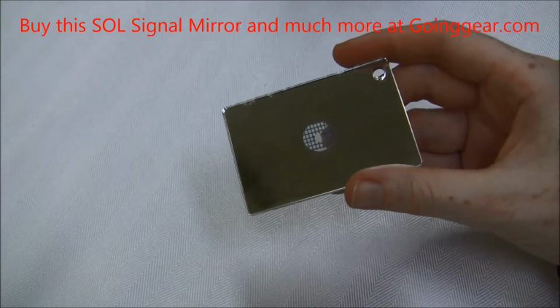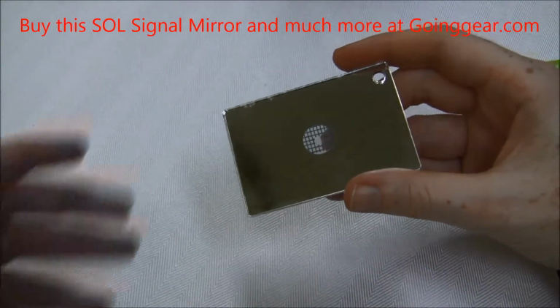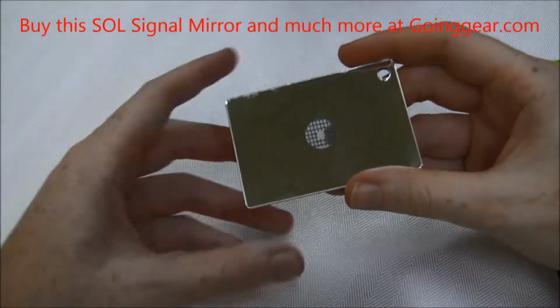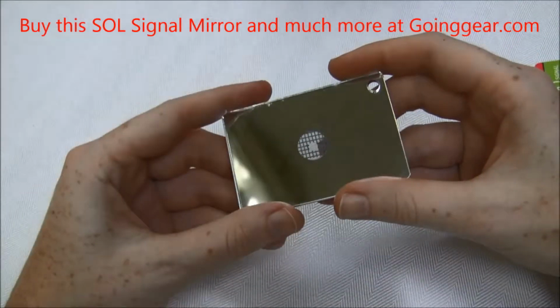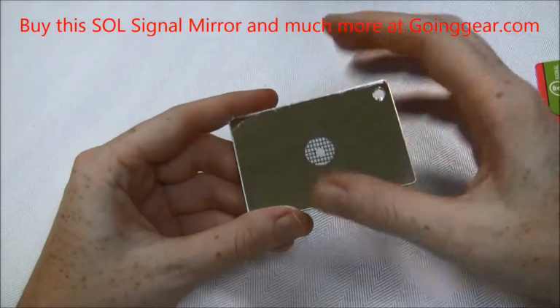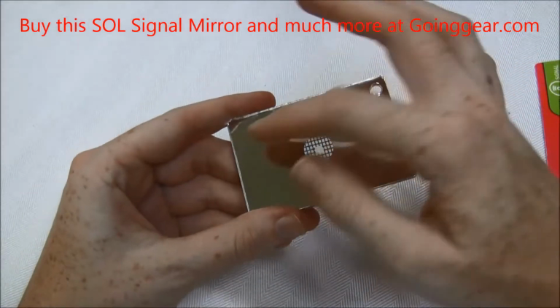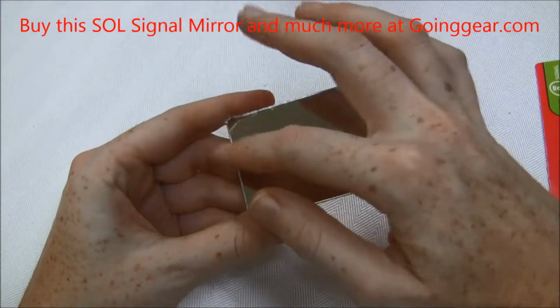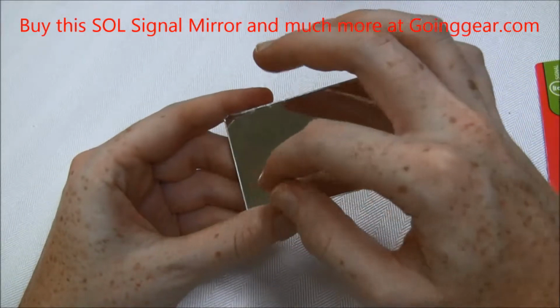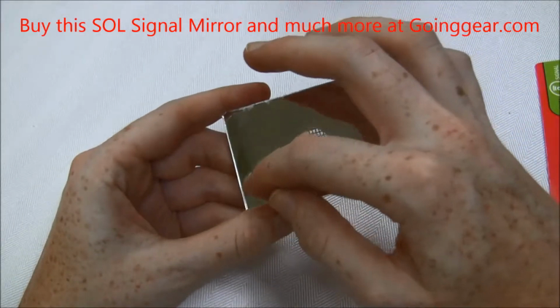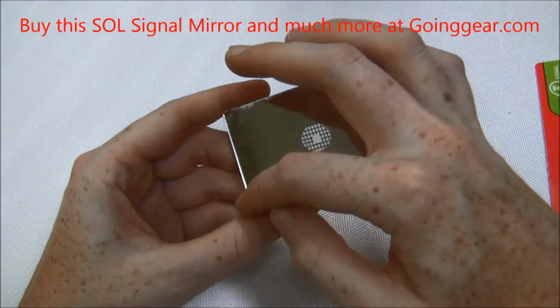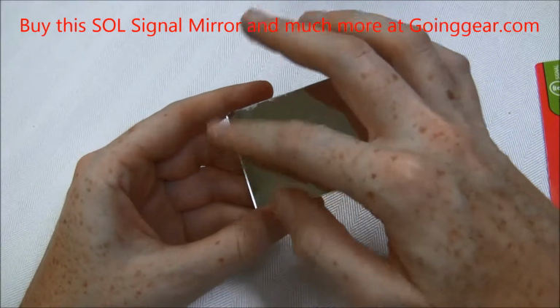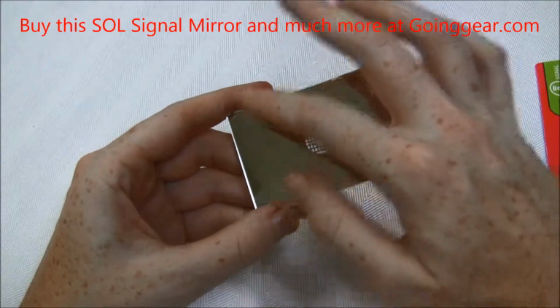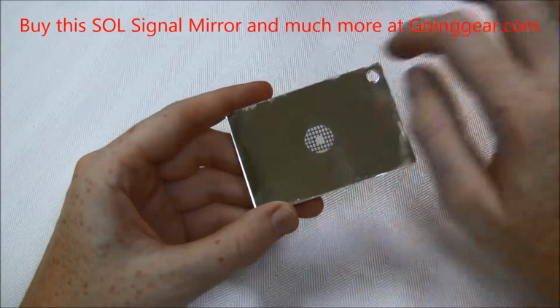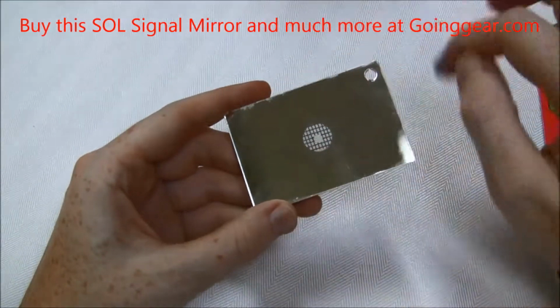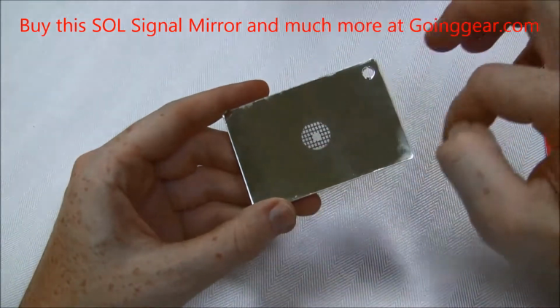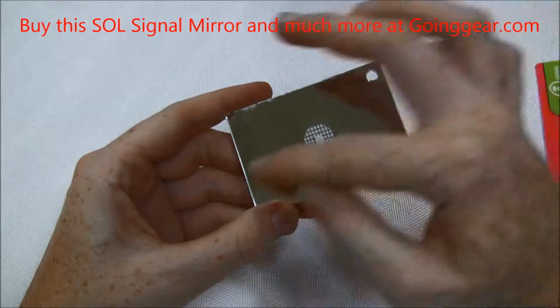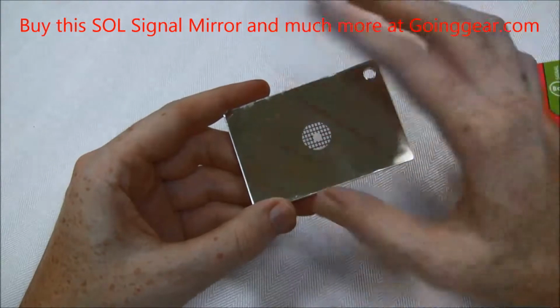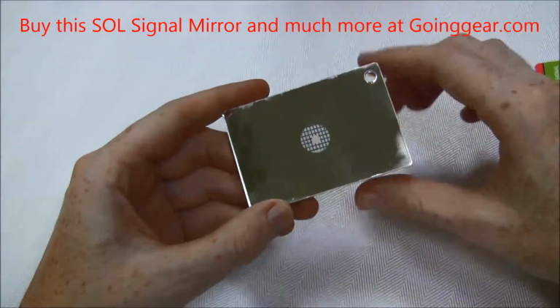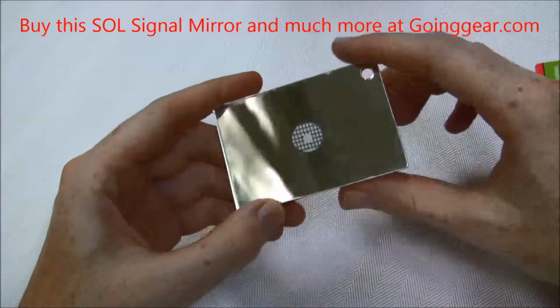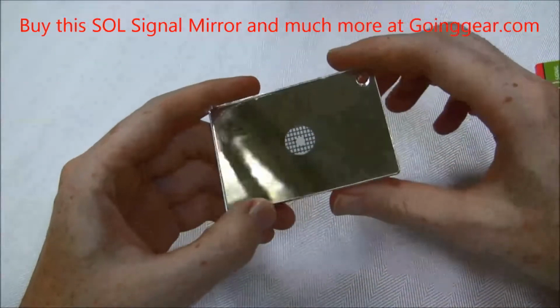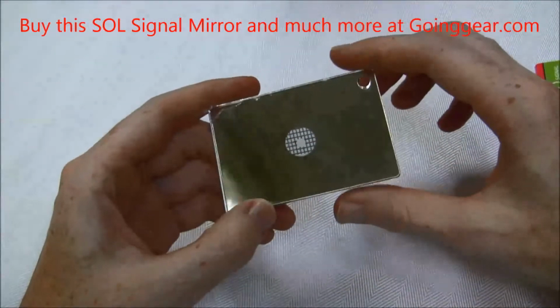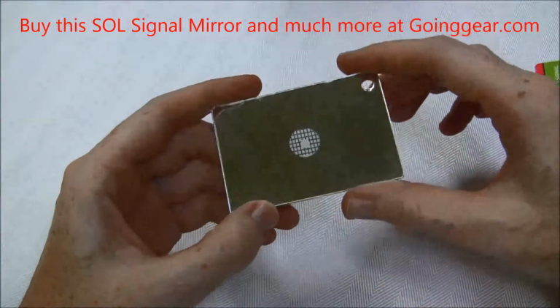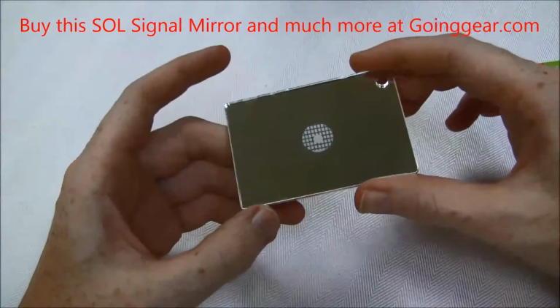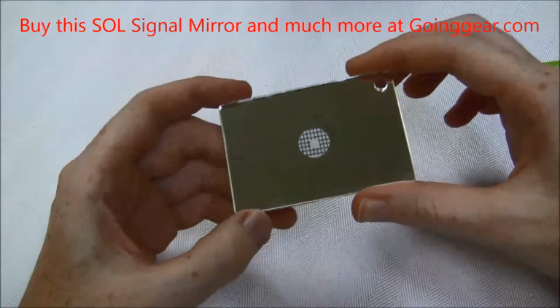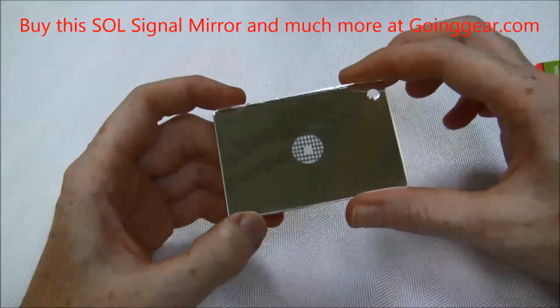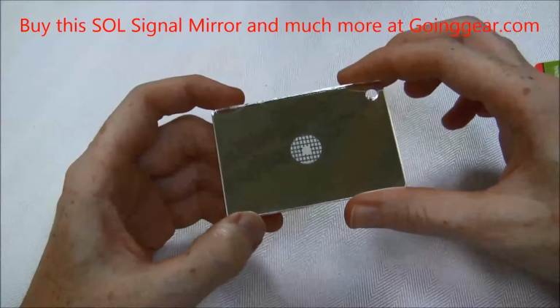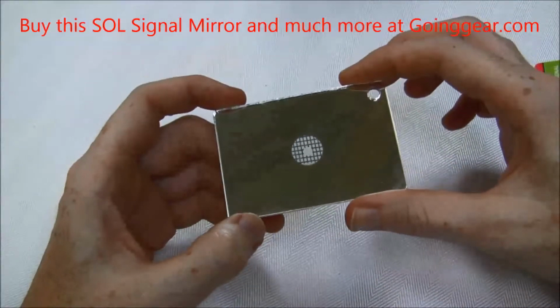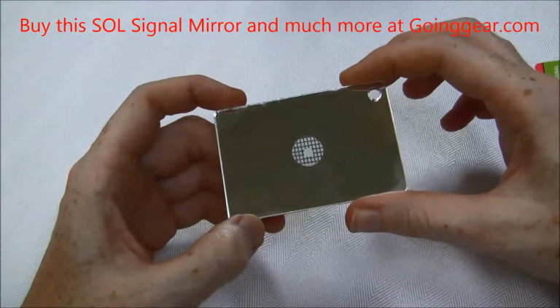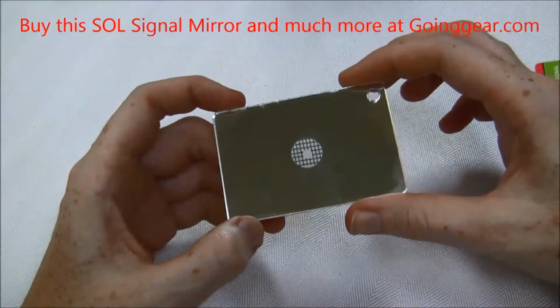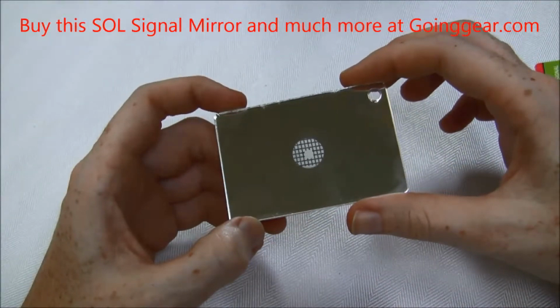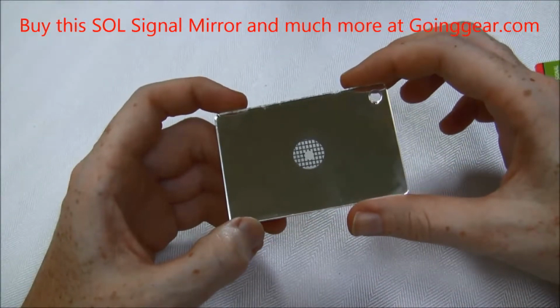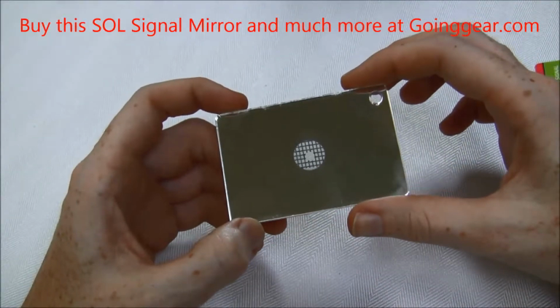It measures only 2 inches by 3 inches, so it's small — it would be perfect for the end of your key chain.